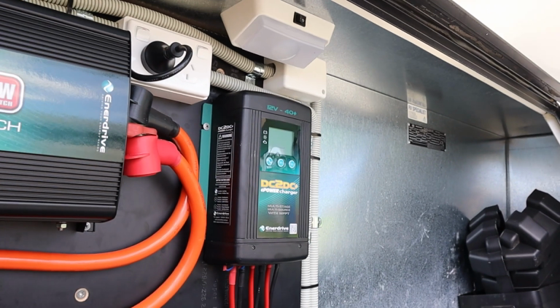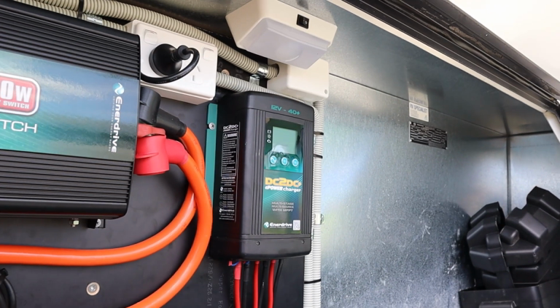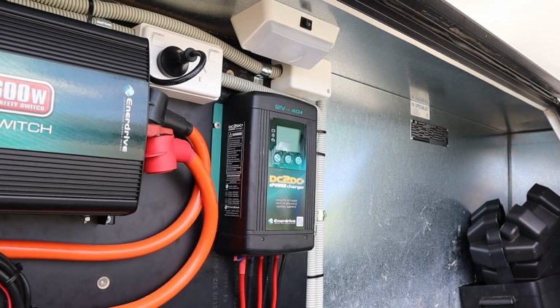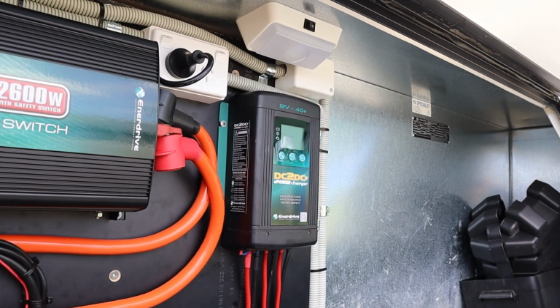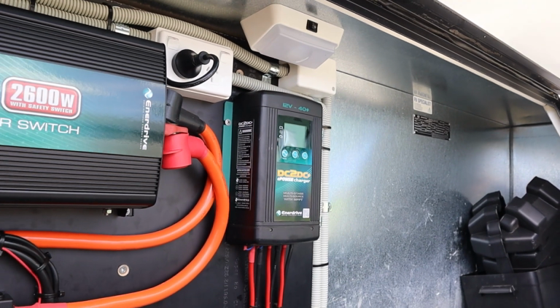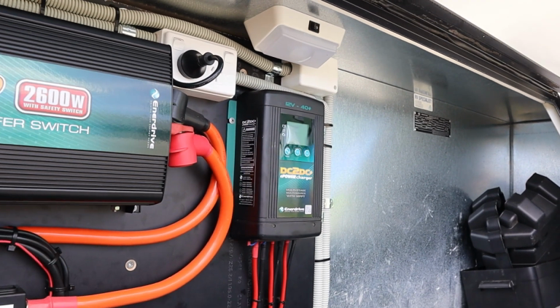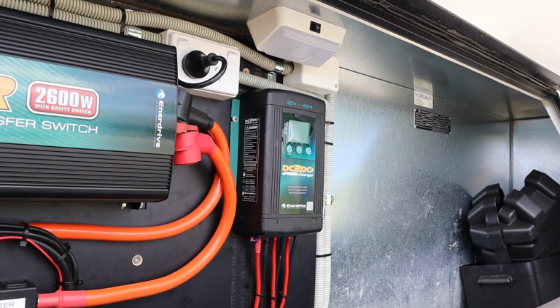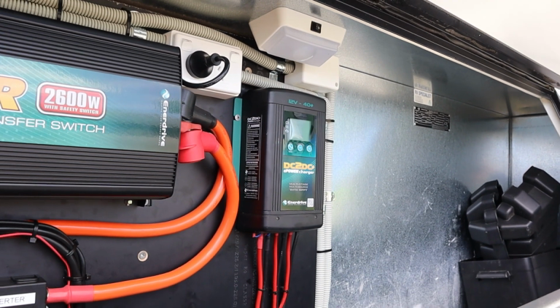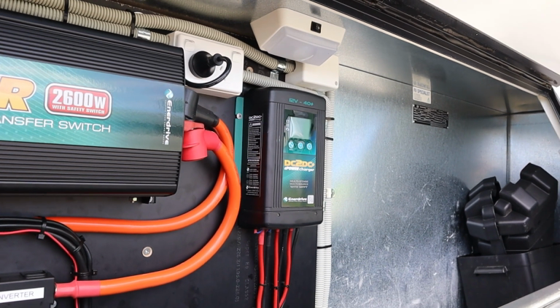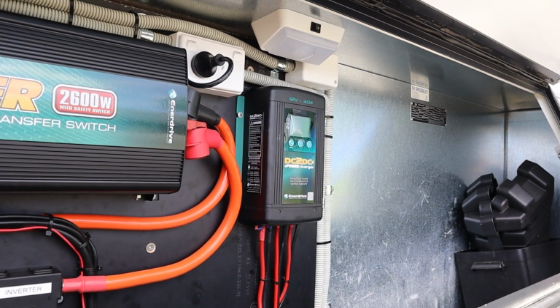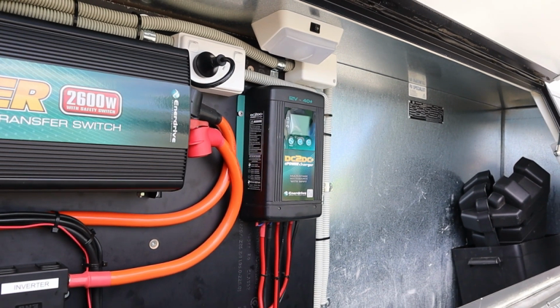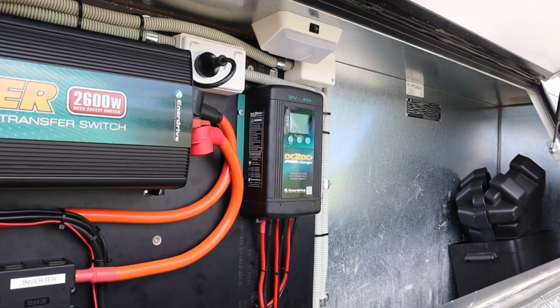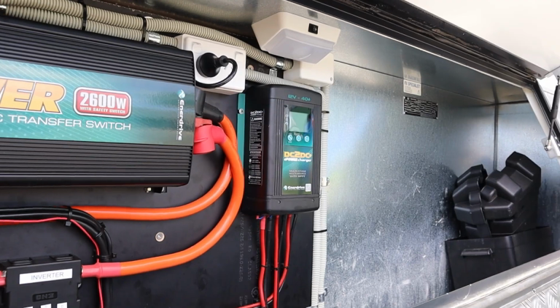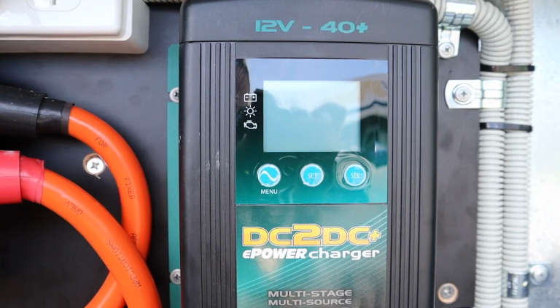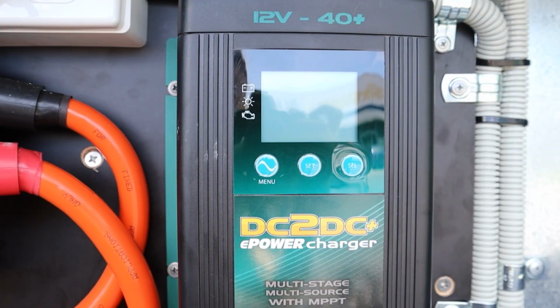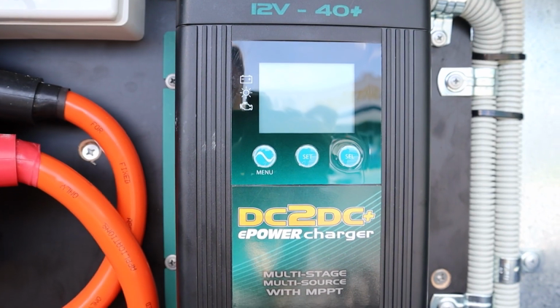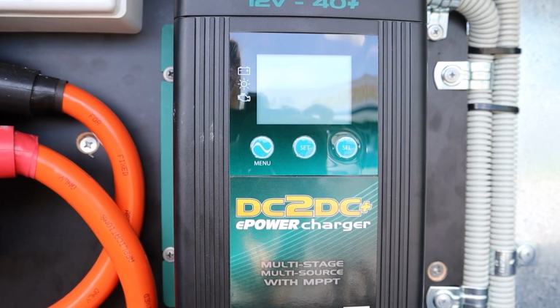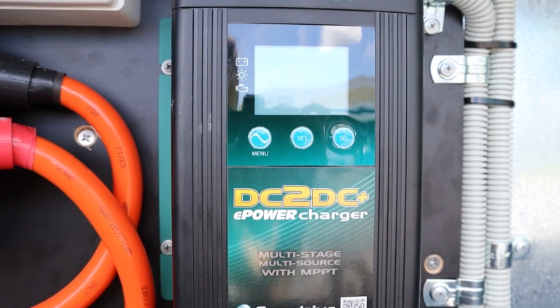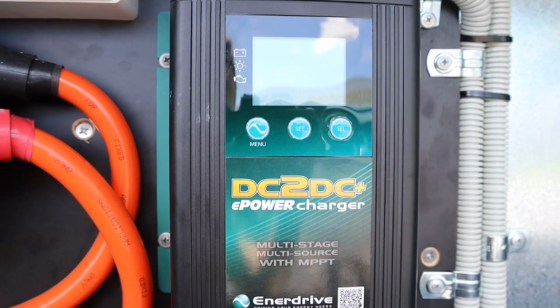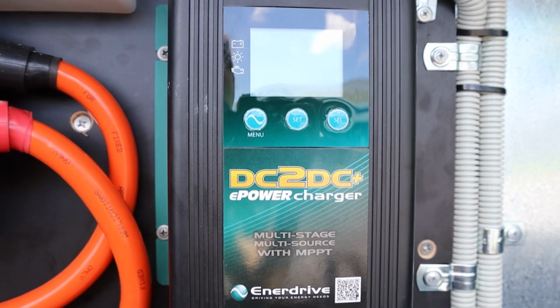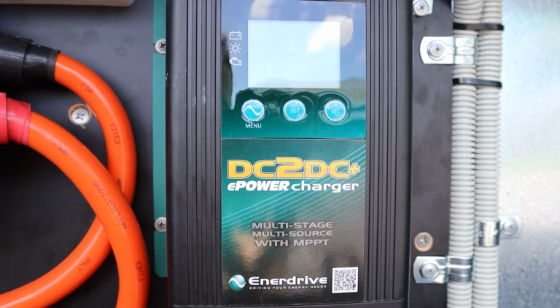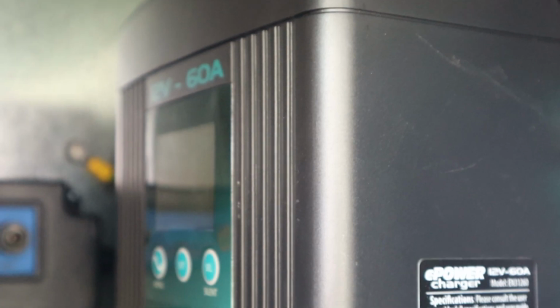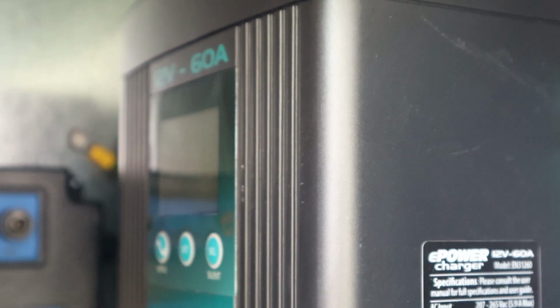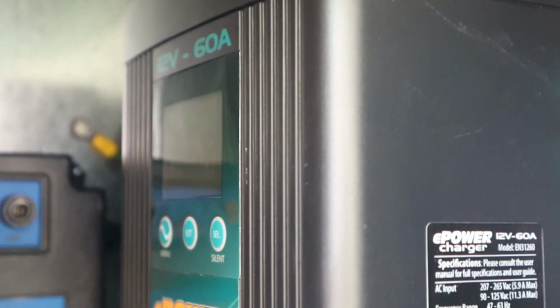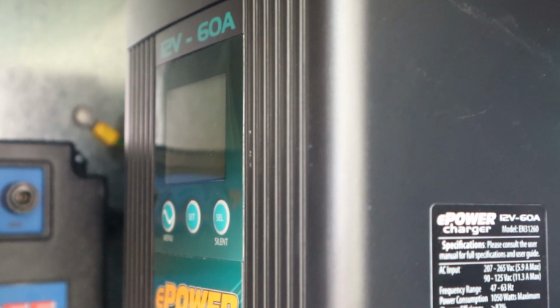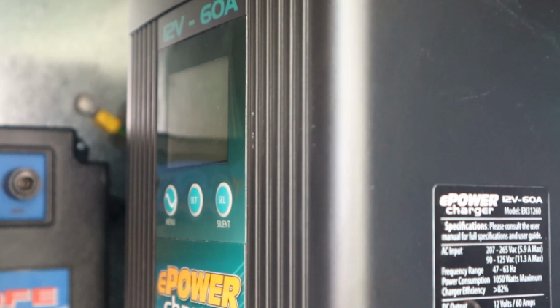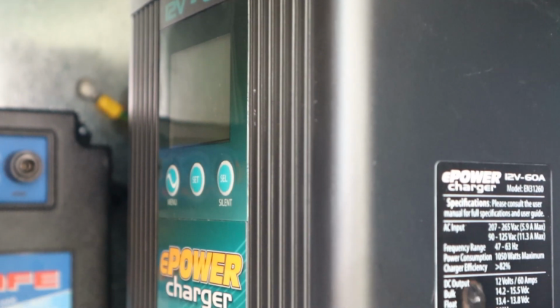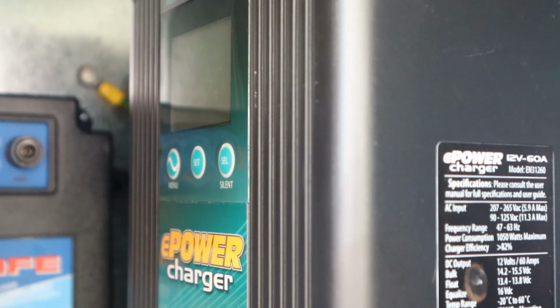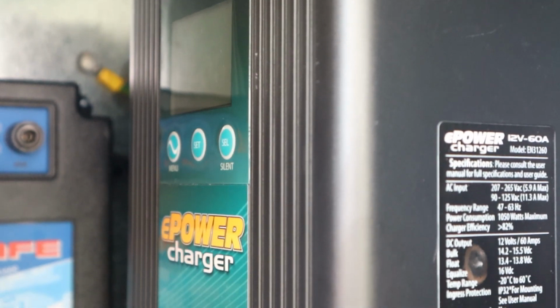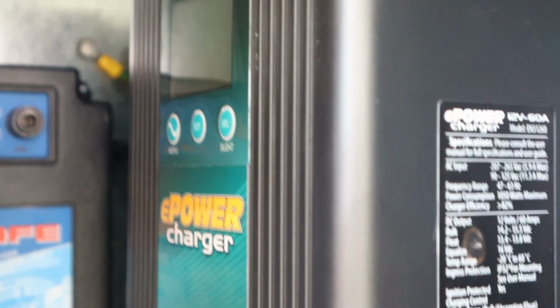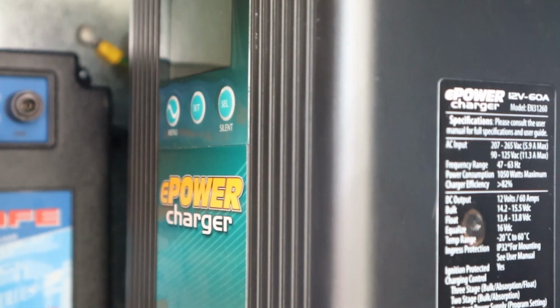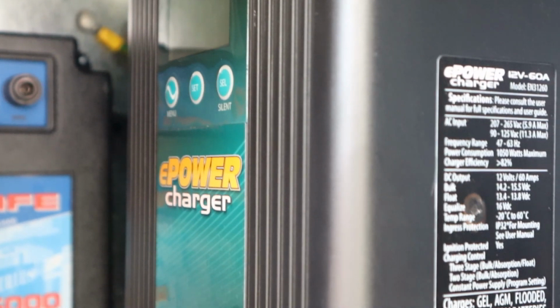His battery bank is charged by a 40 amp DC-DC charger as well as a 60 amp AC charger.